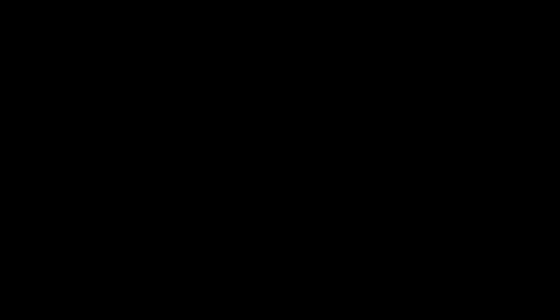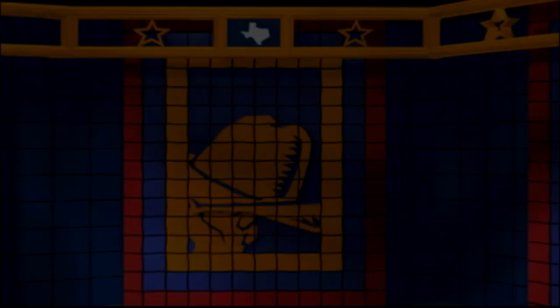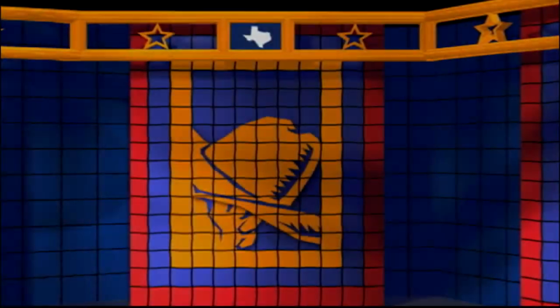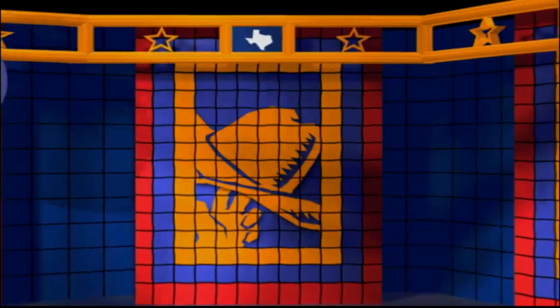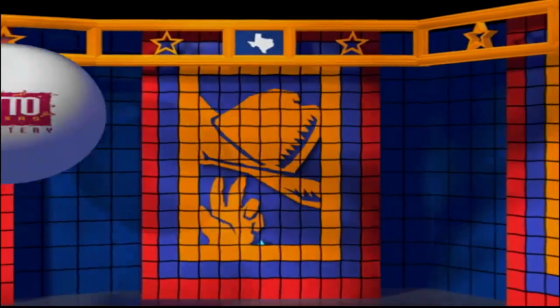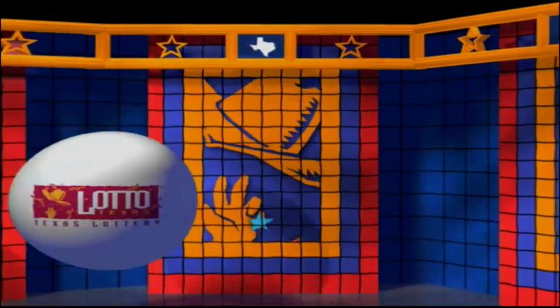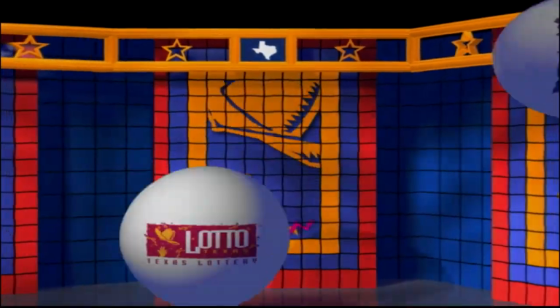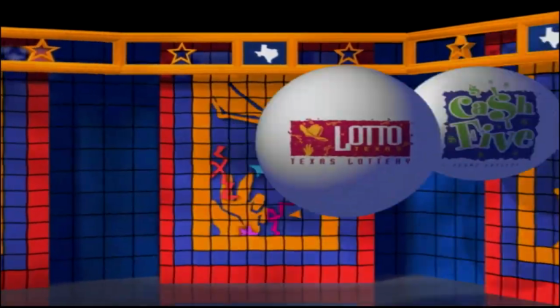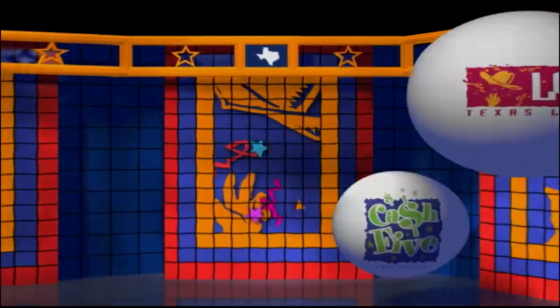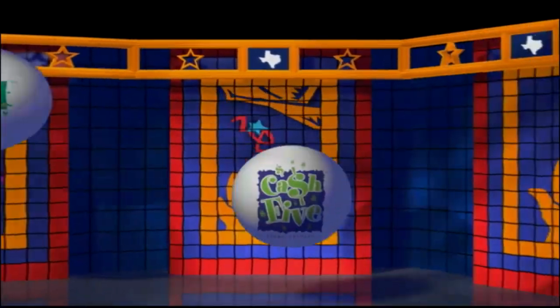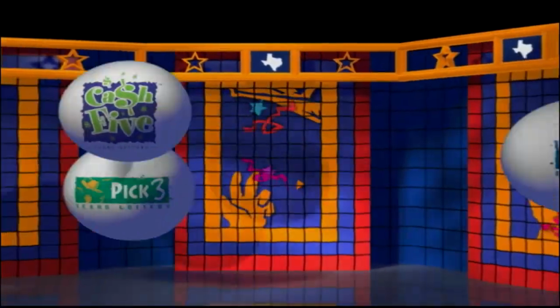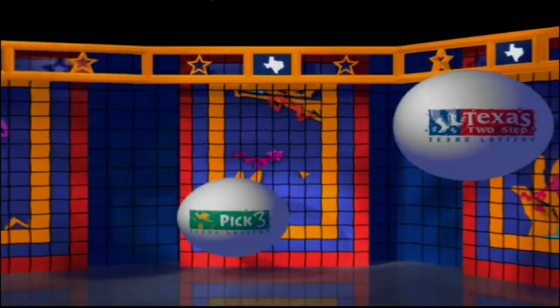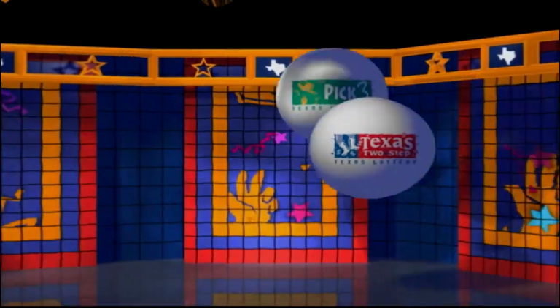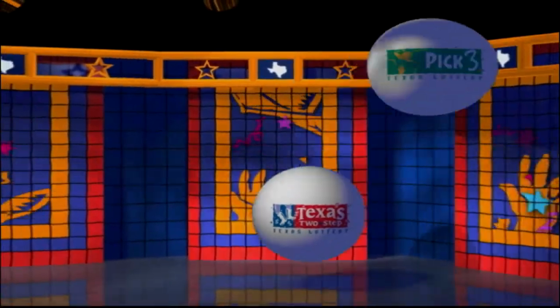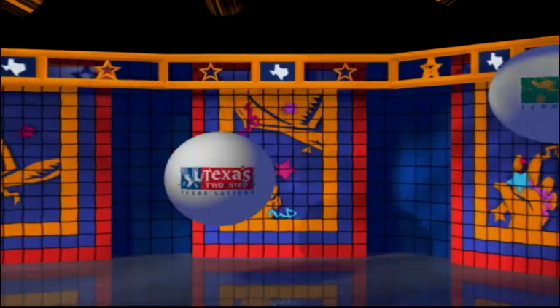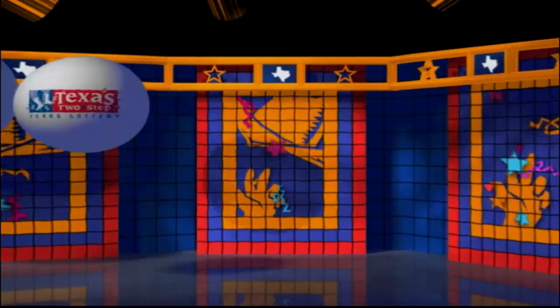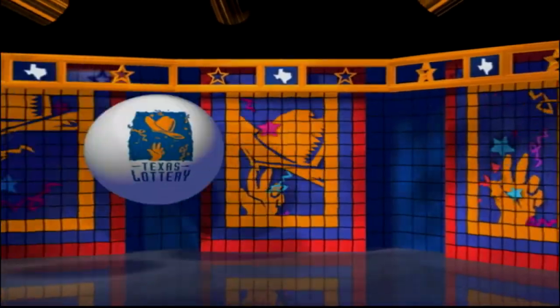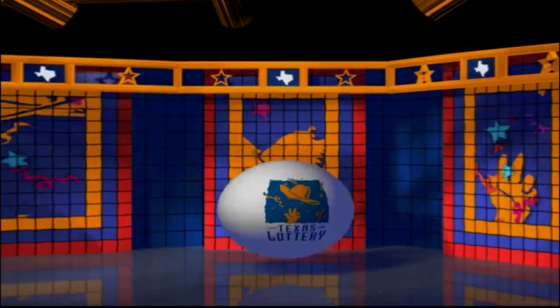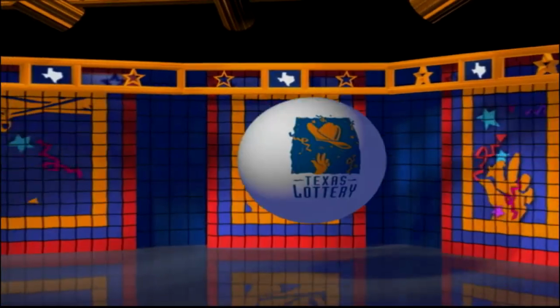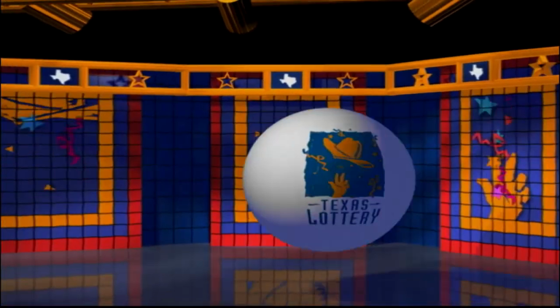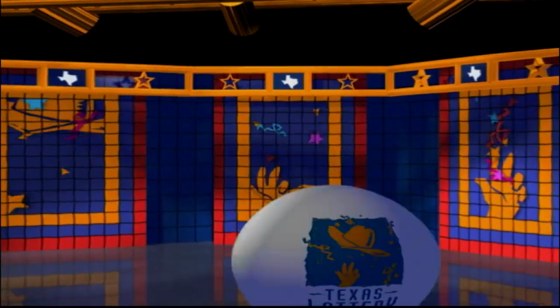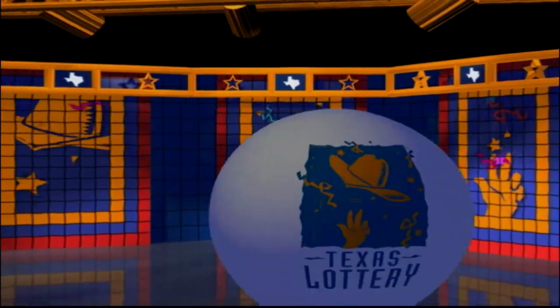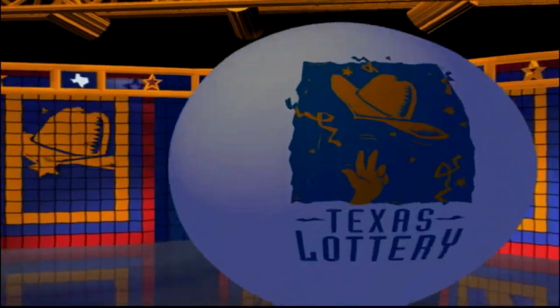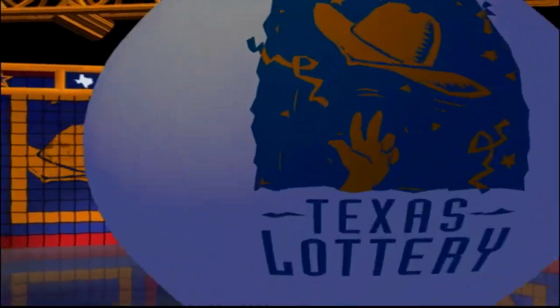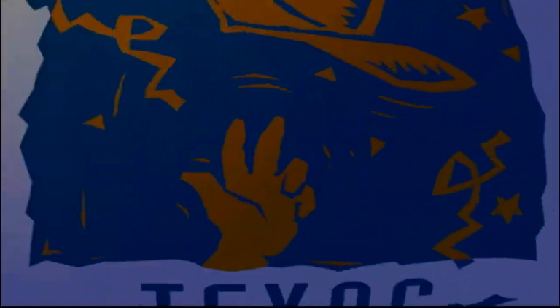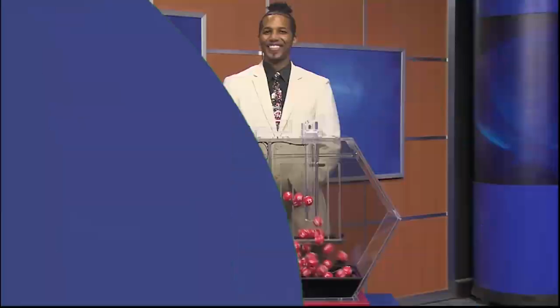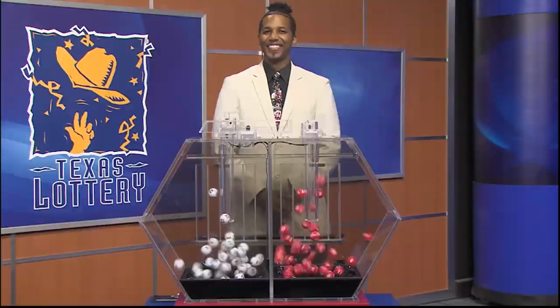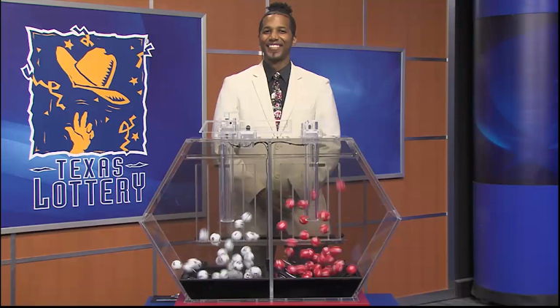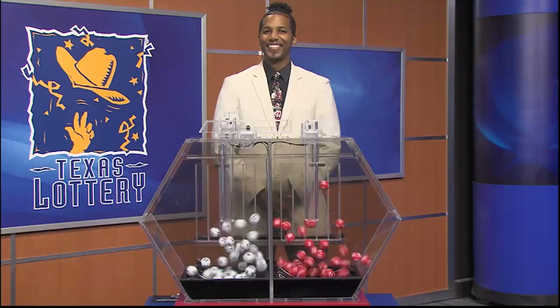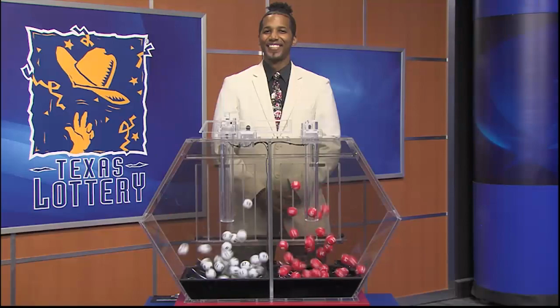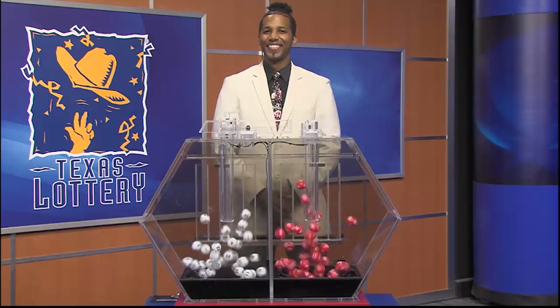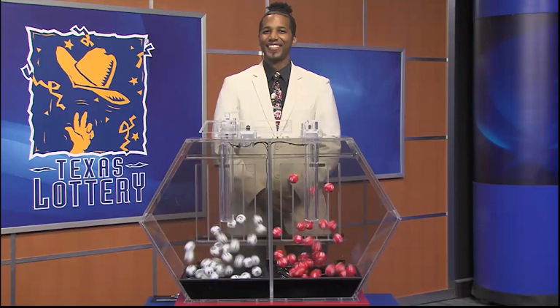Get ready to play the games of Texas for Thursday, November 25th.